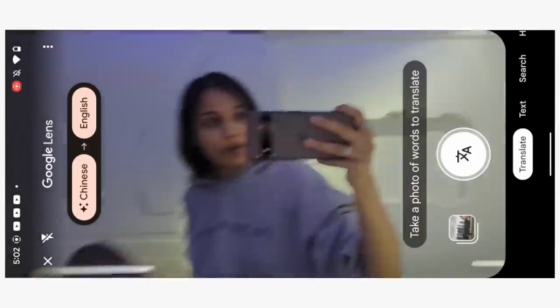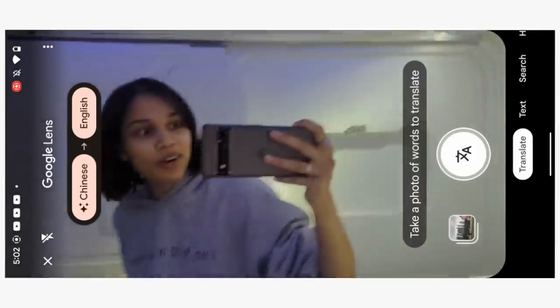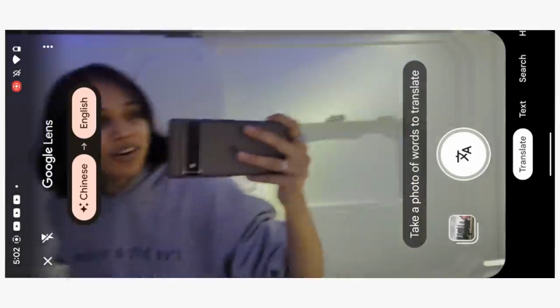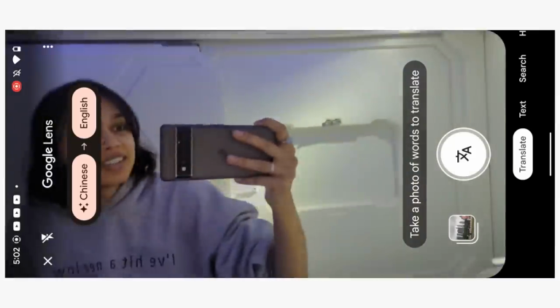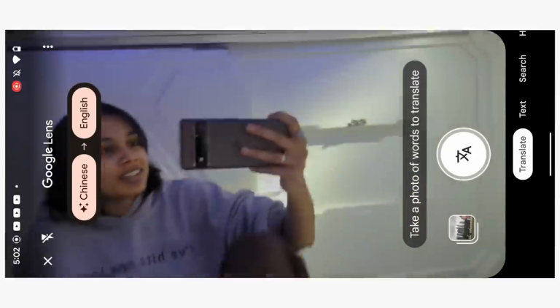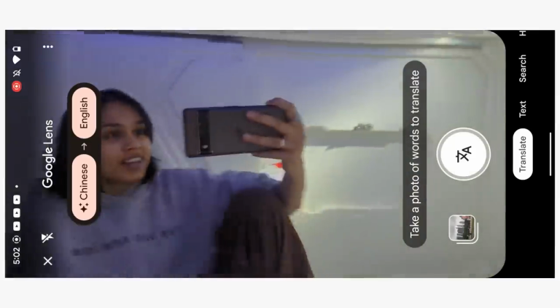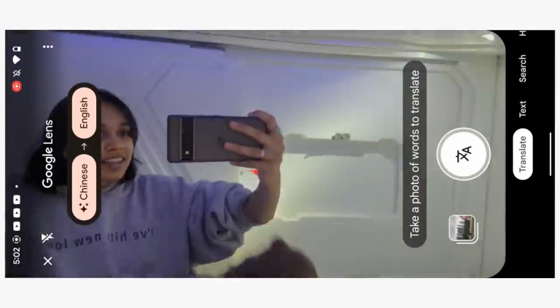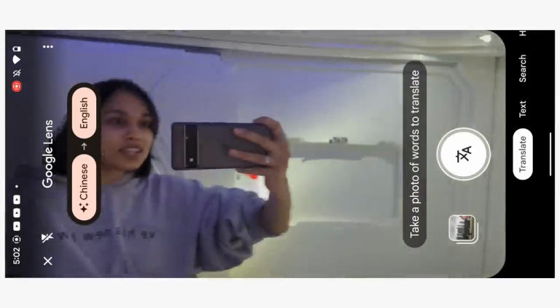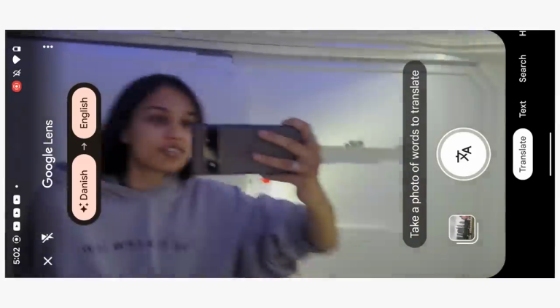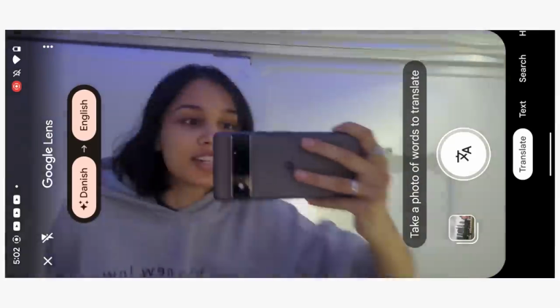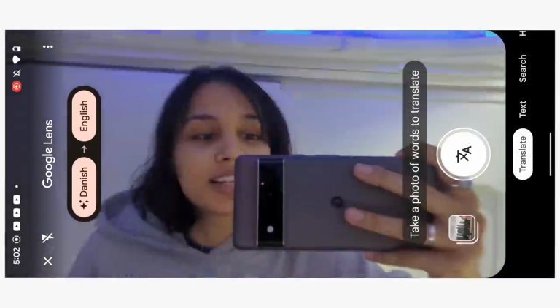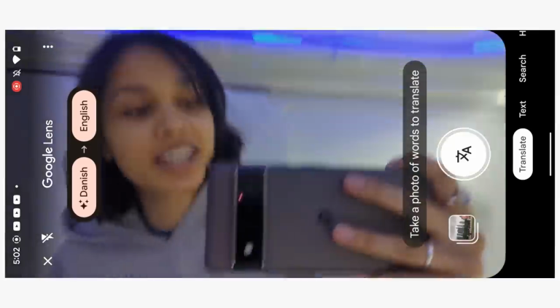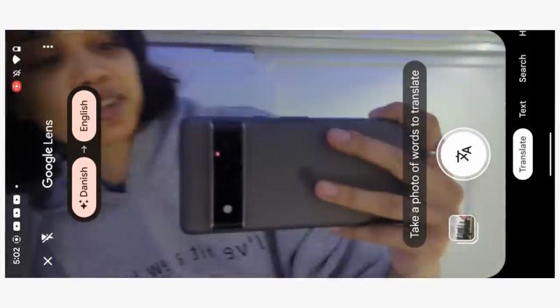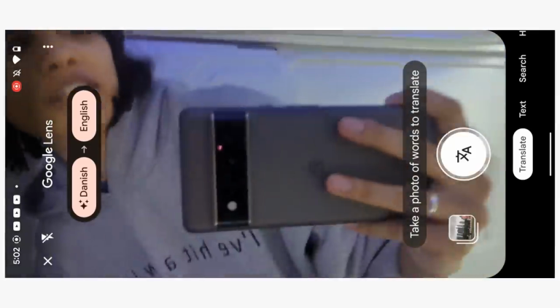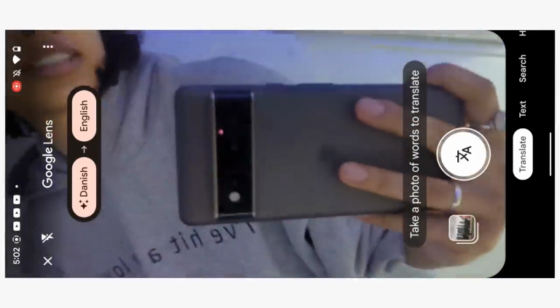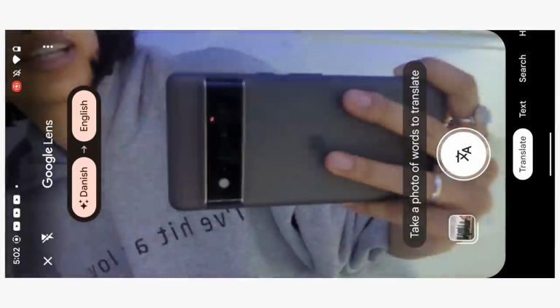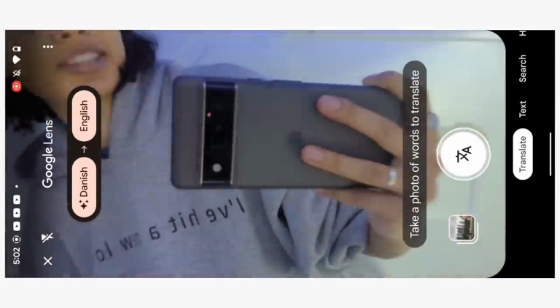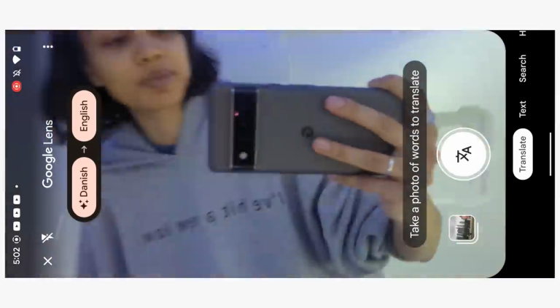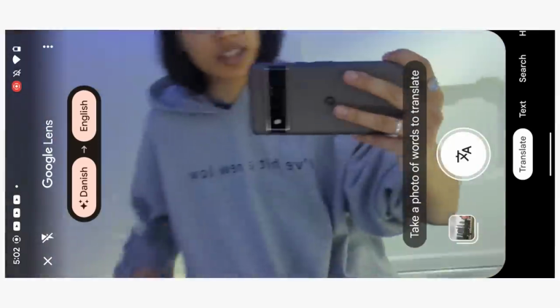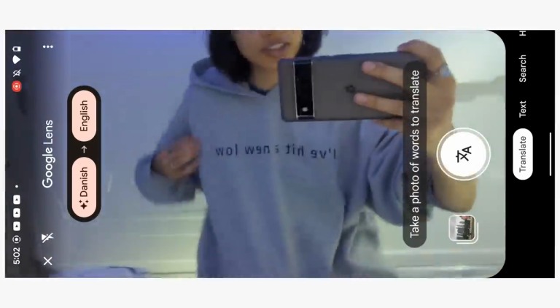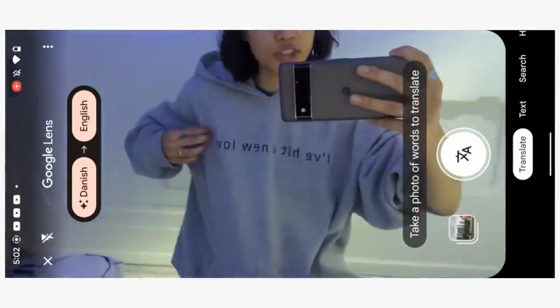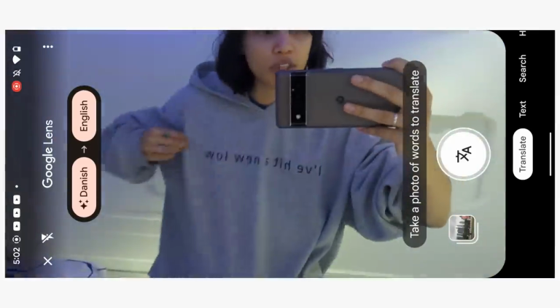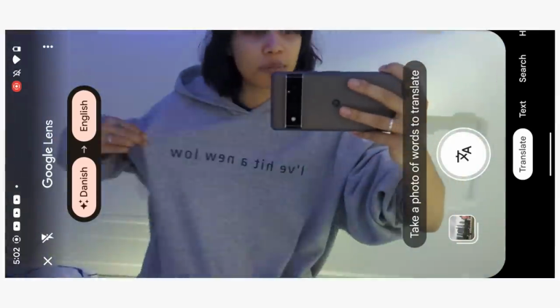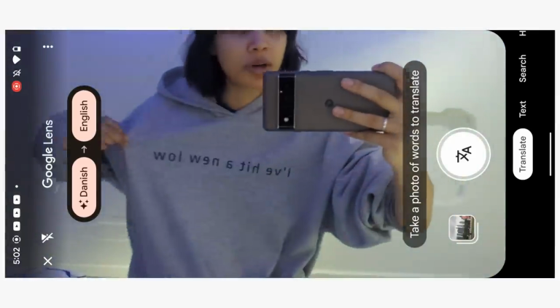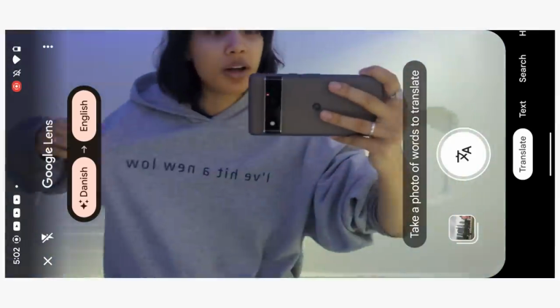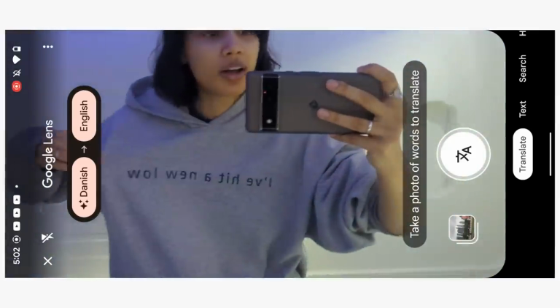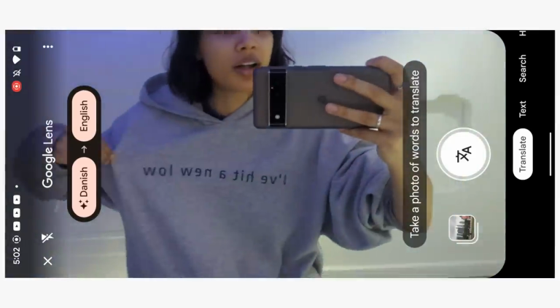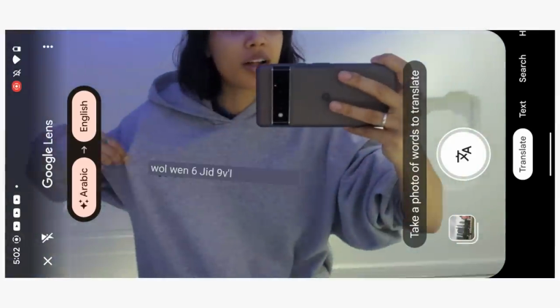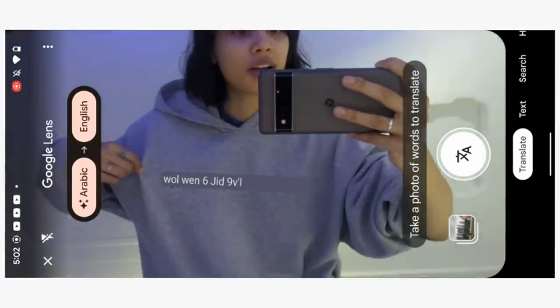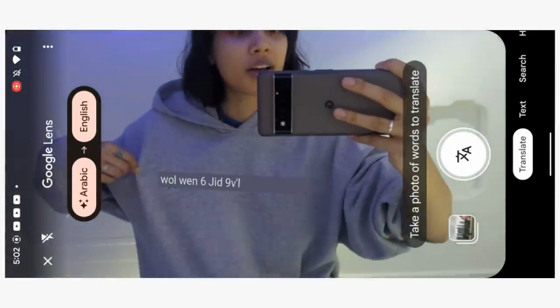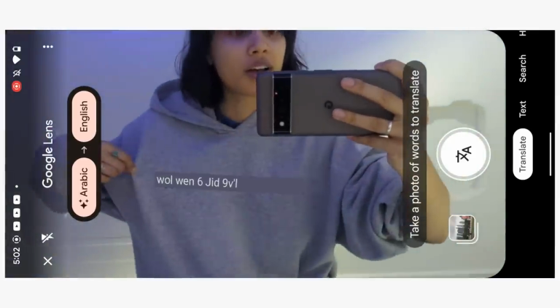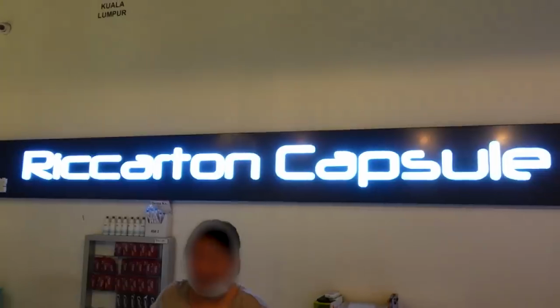My Google Pixel has literally been the biggest help on this trip. Thank you Google for partnering with me.